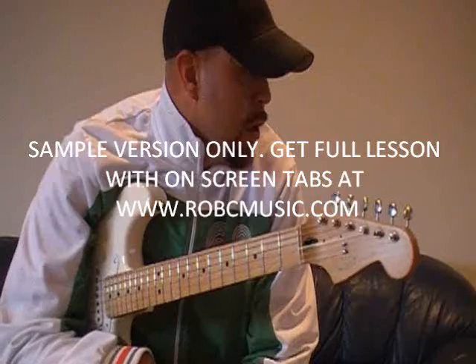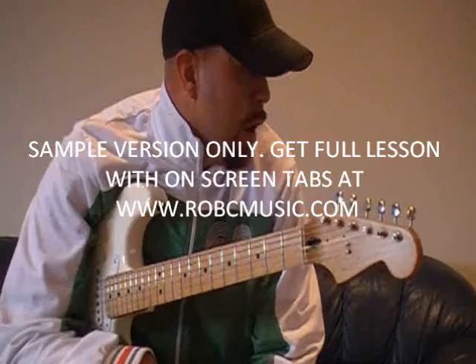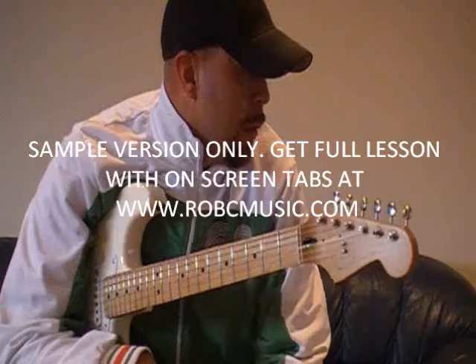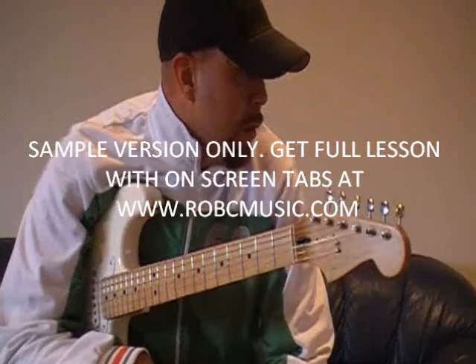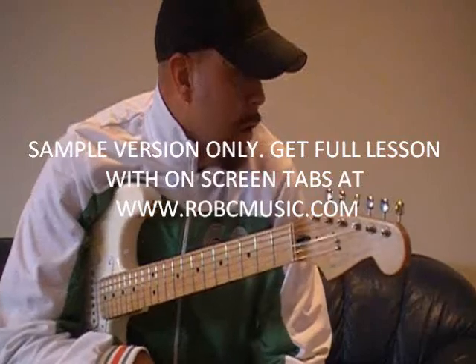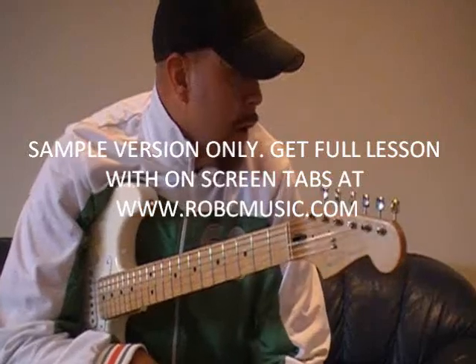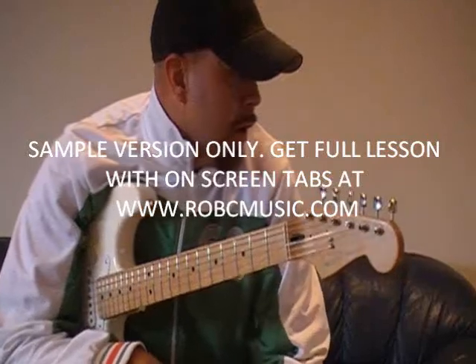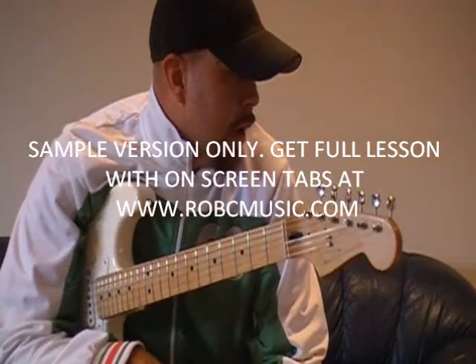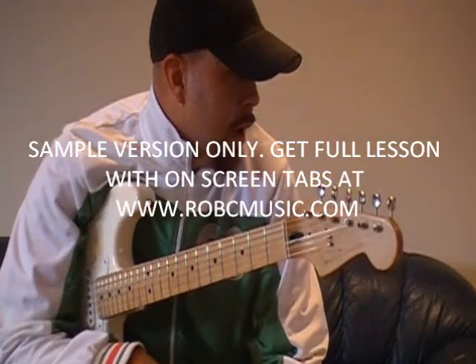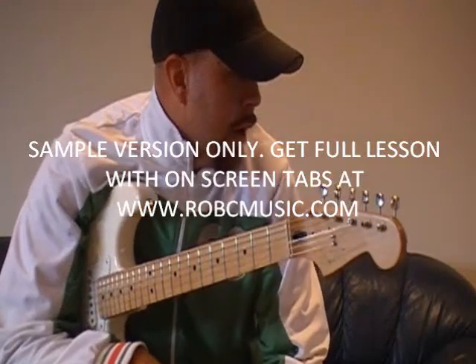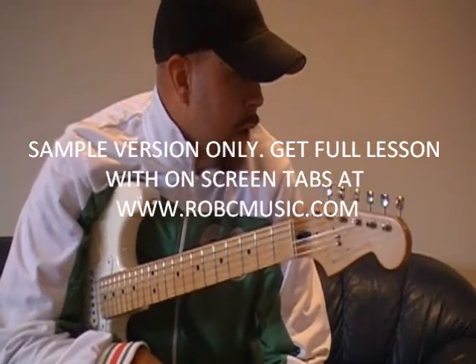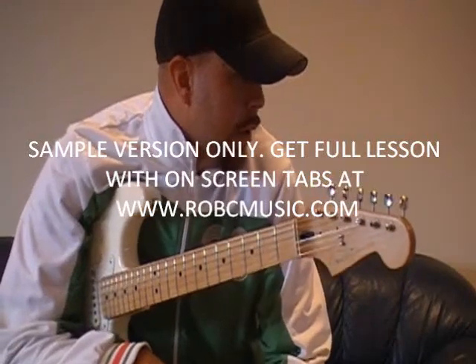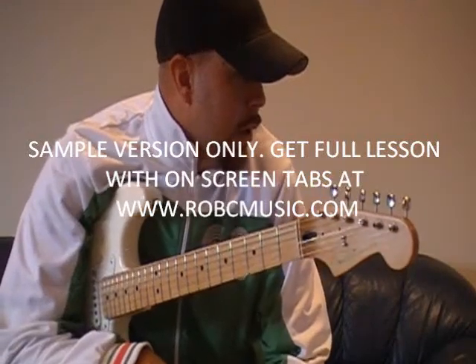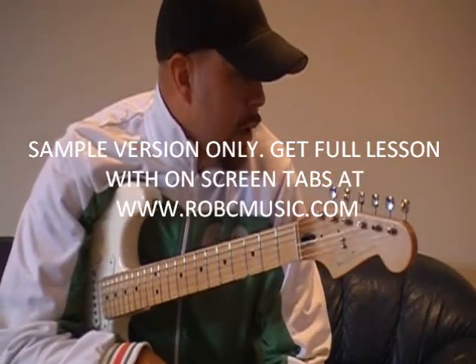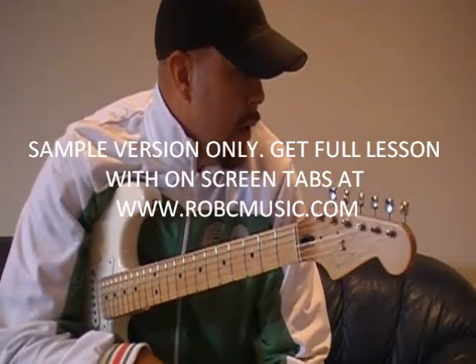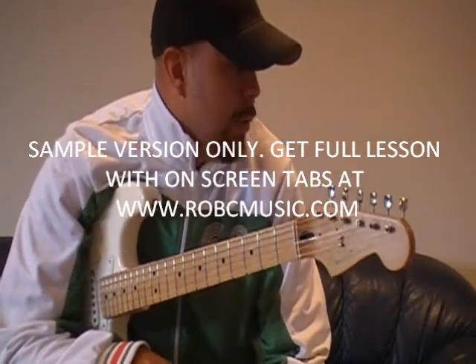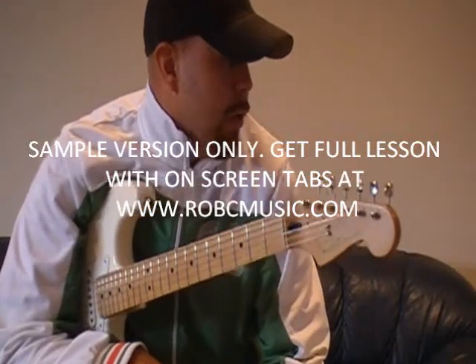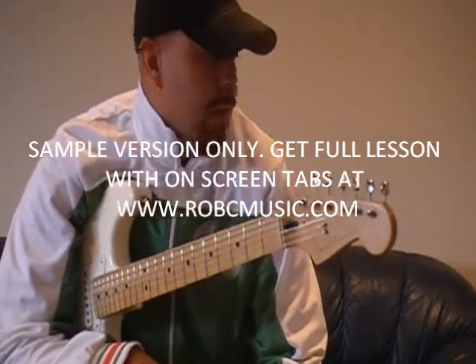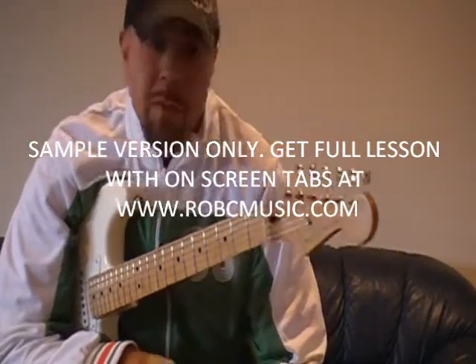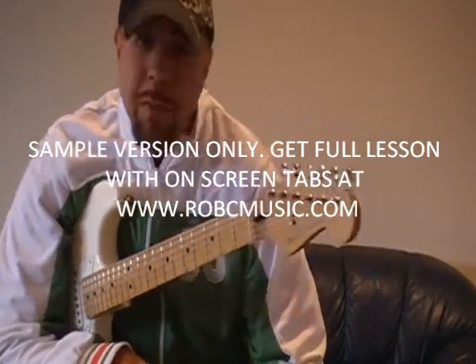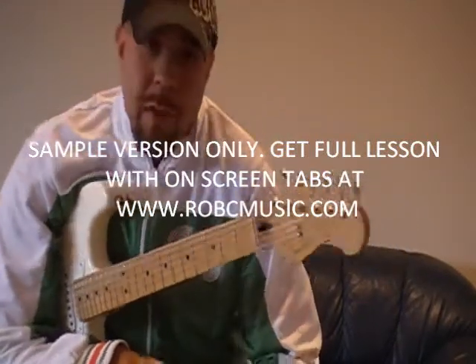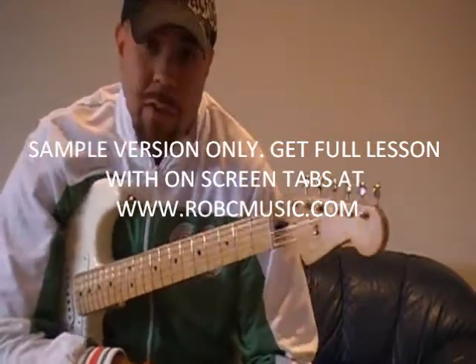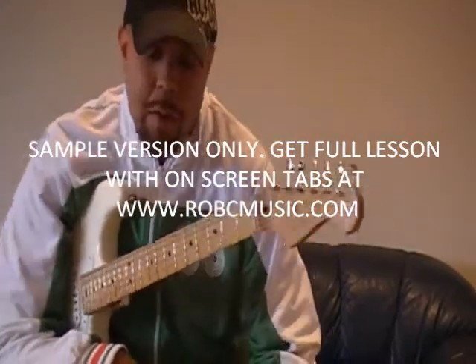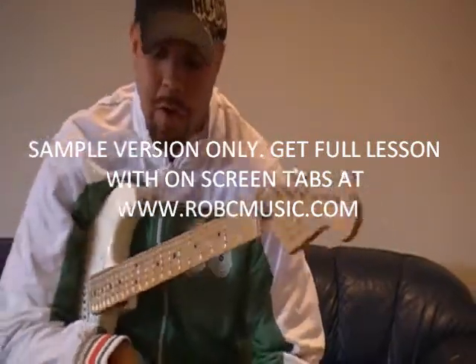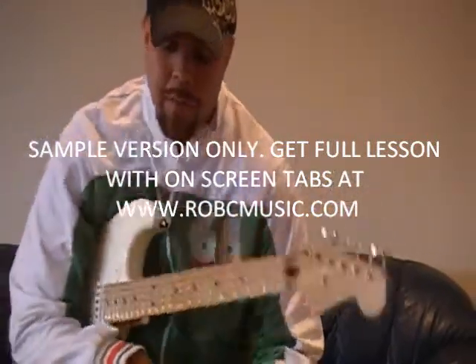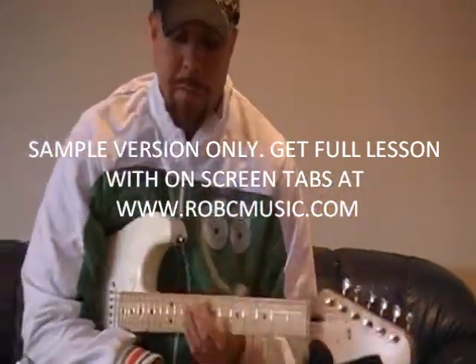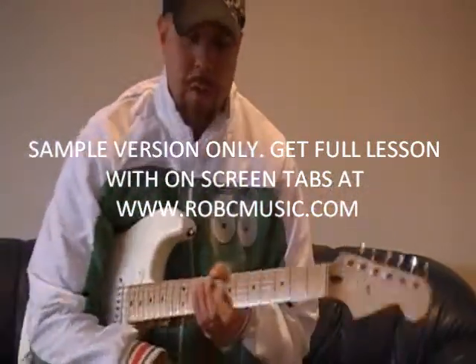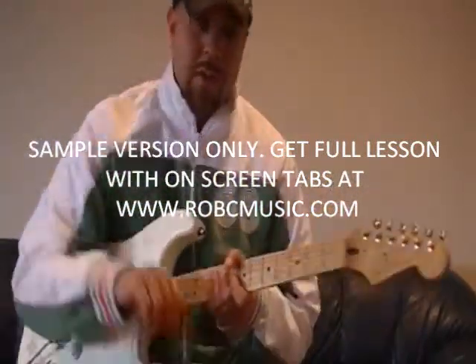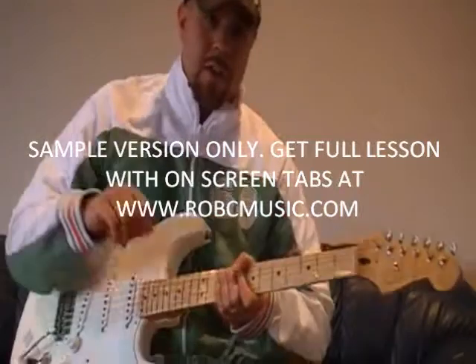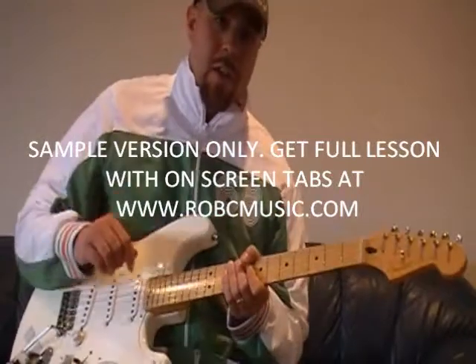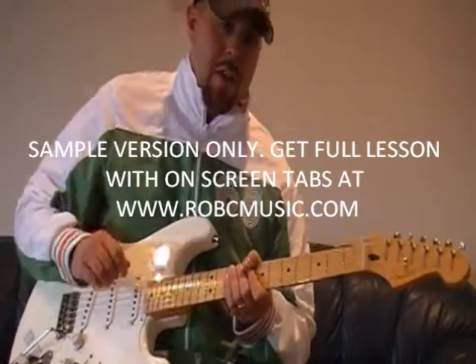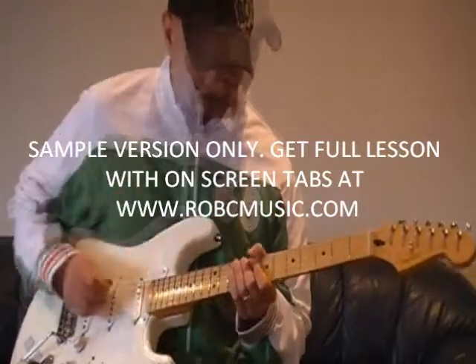I'm going to be doing a version from Maceo Parker, which I just kind of like.